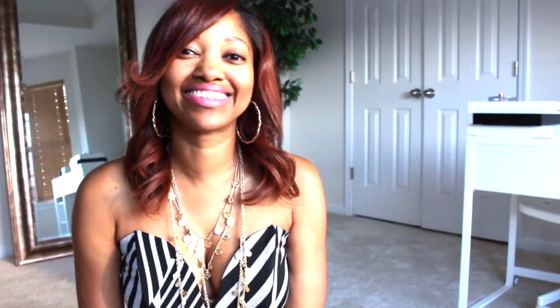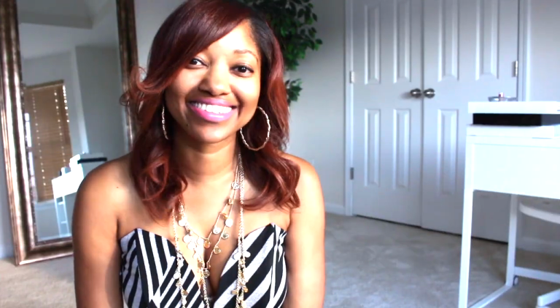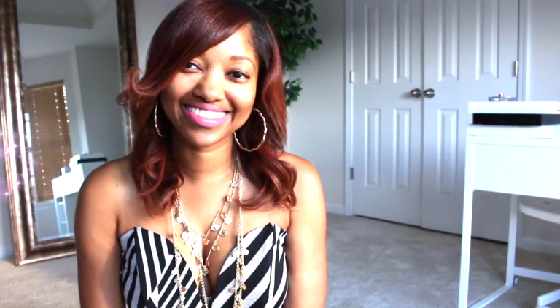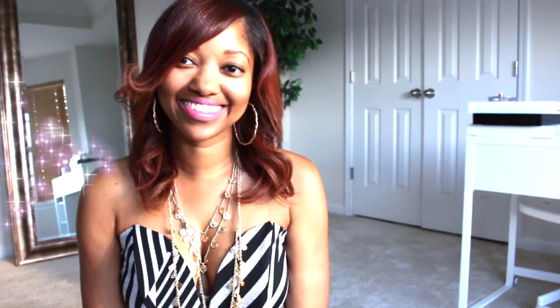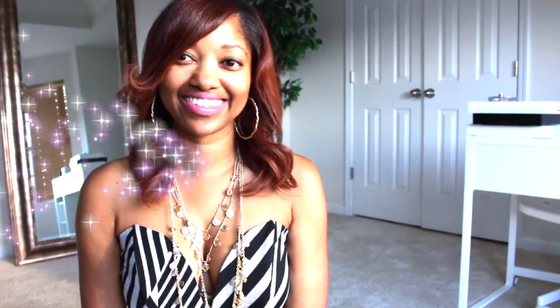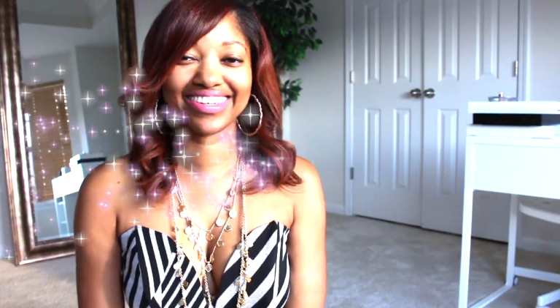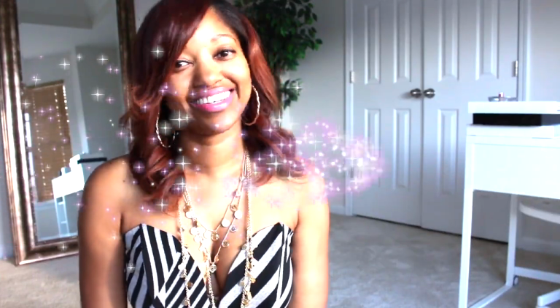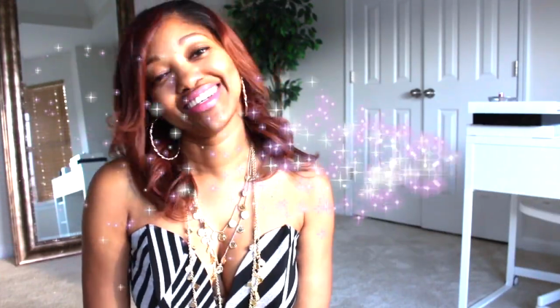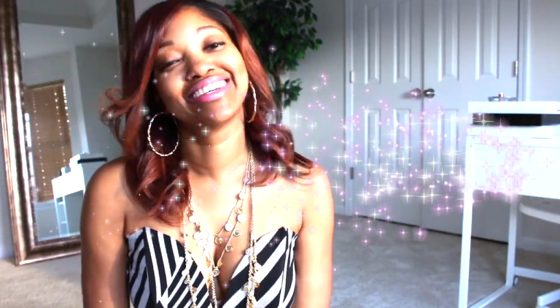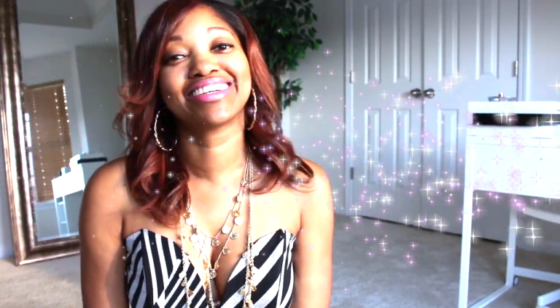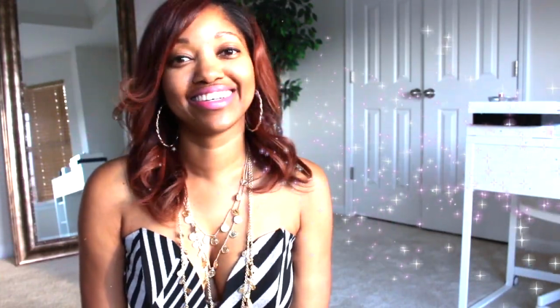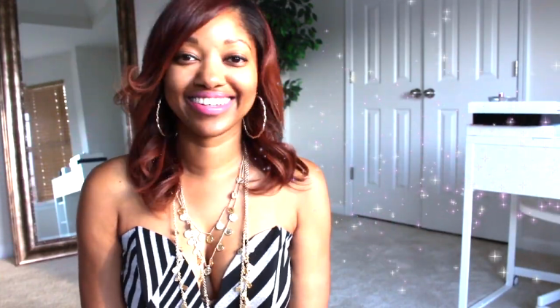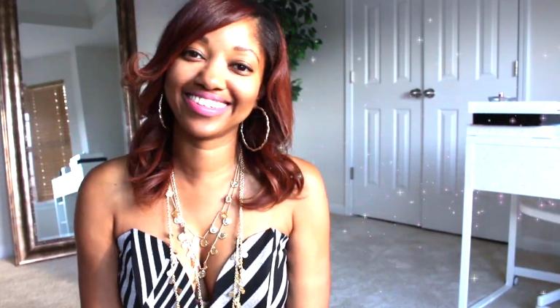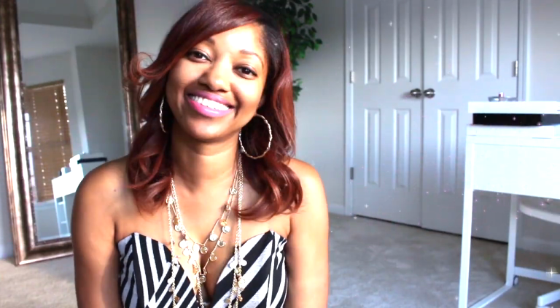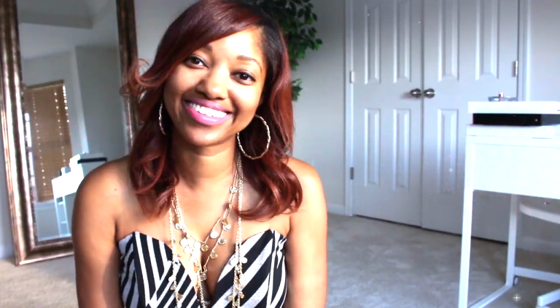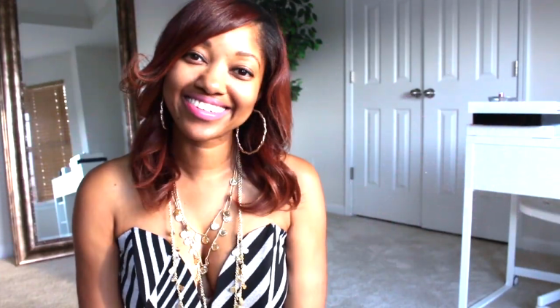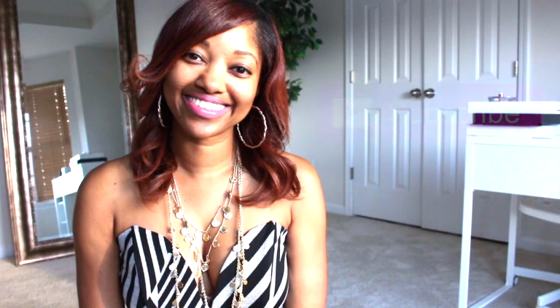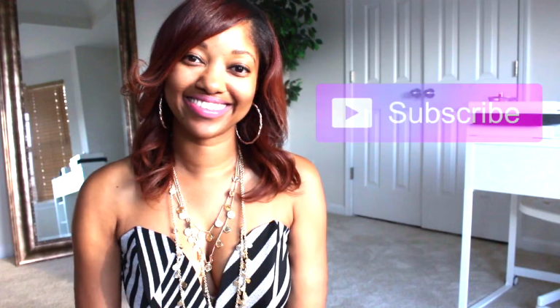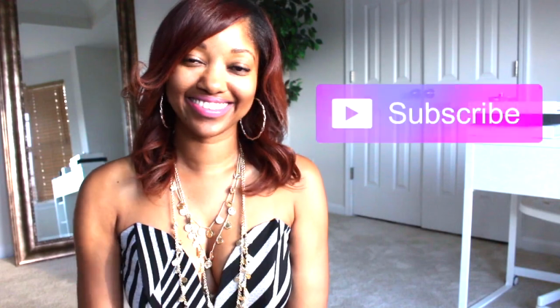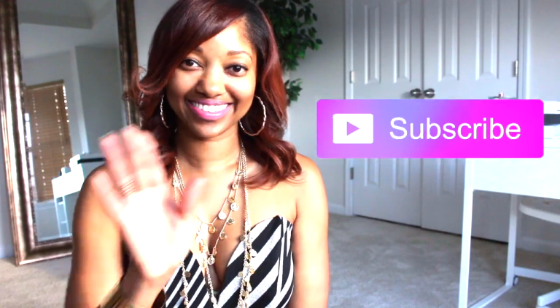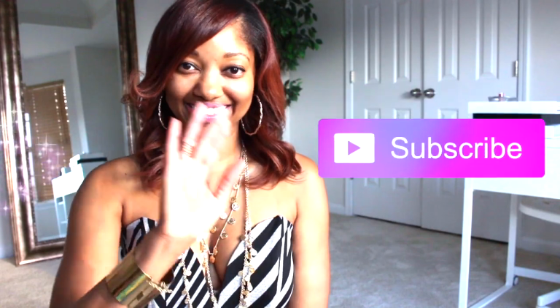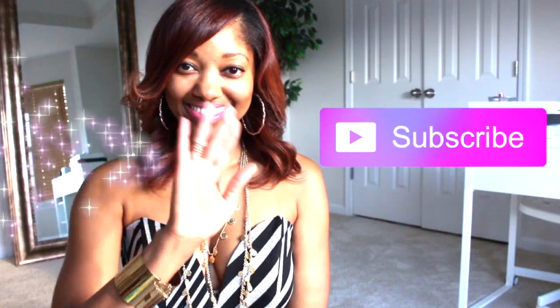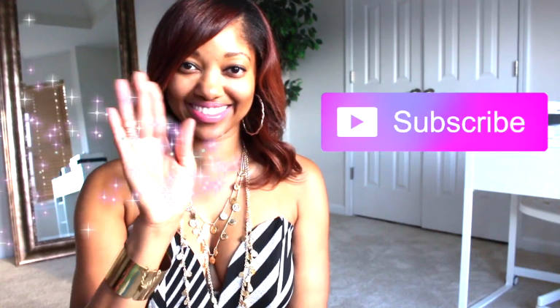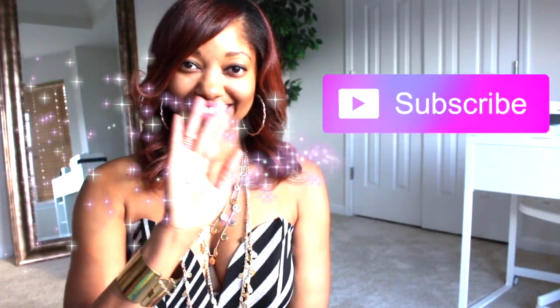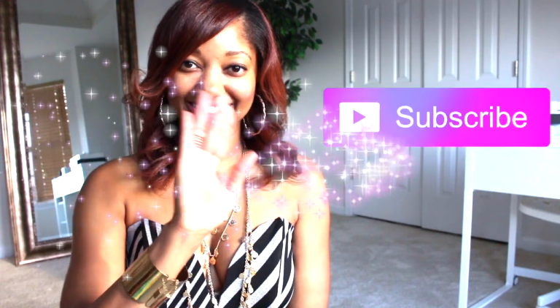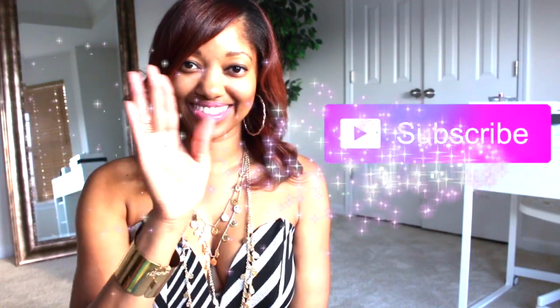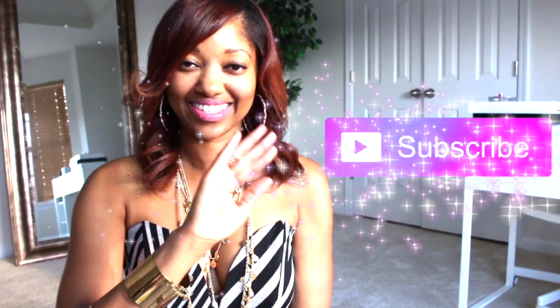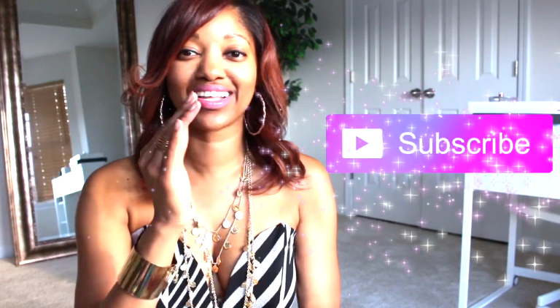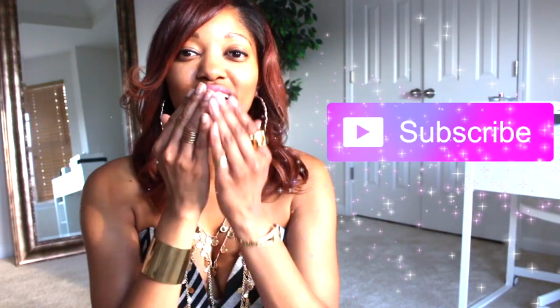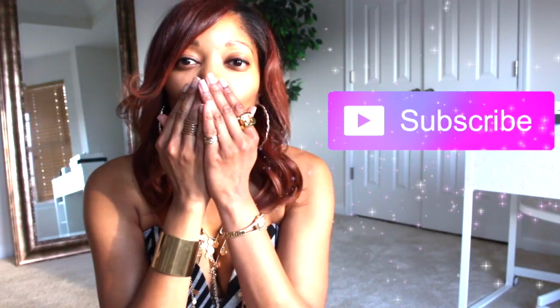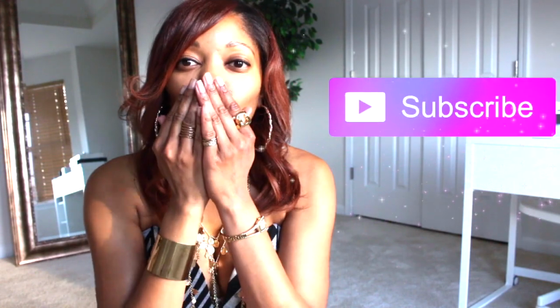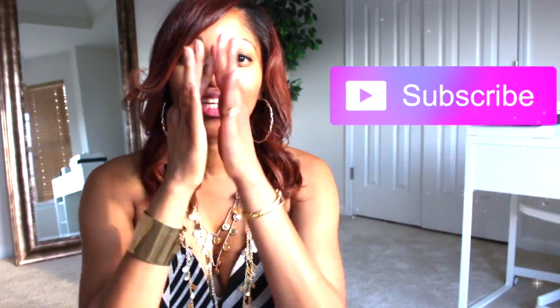Guys, thank you for watching! Don't forget to thumbs up and subscribe! See you next week! Bye!